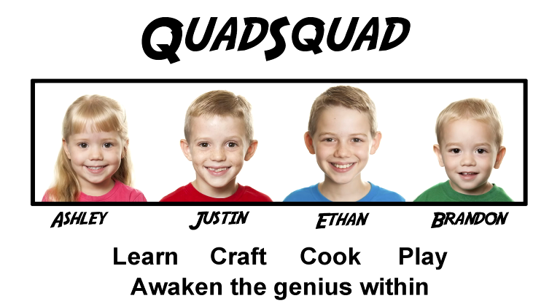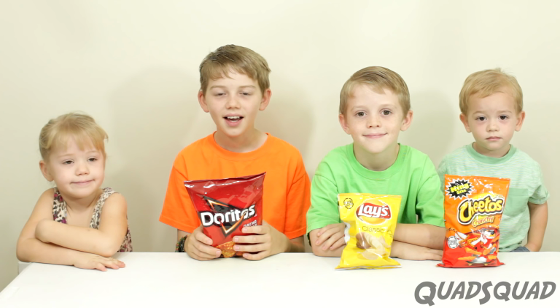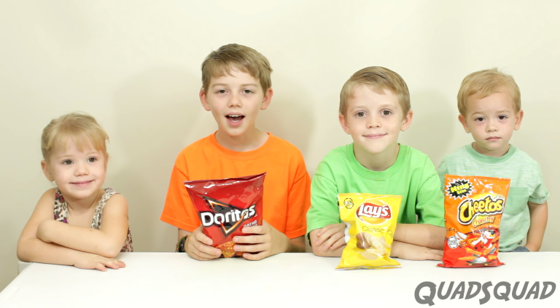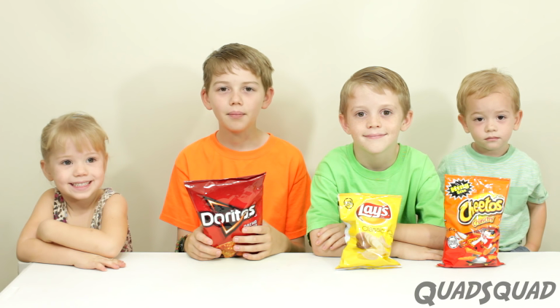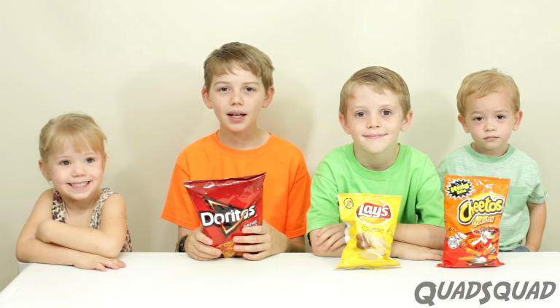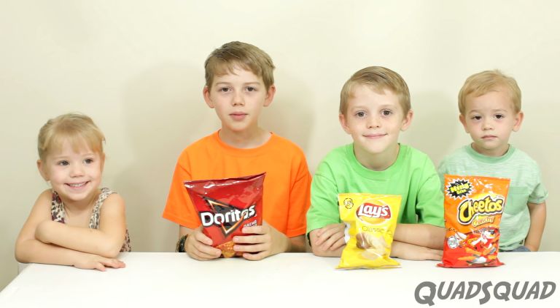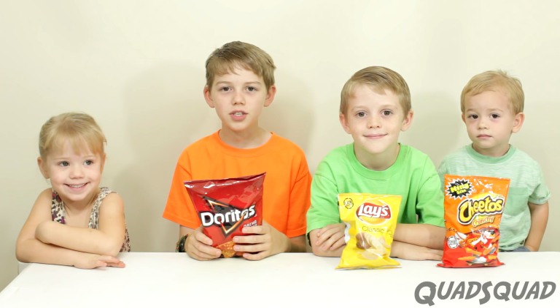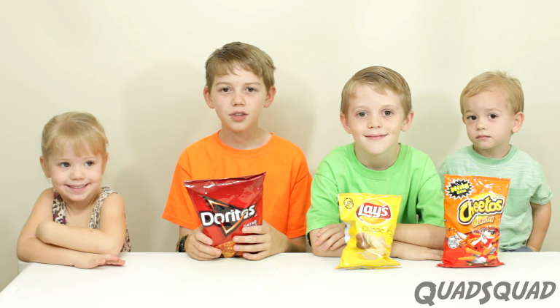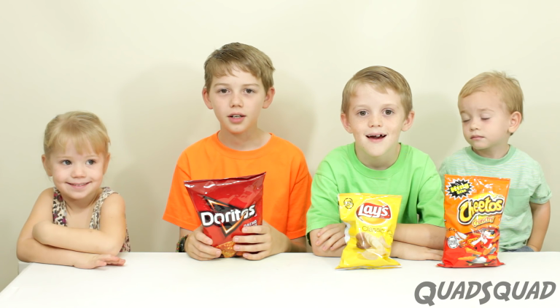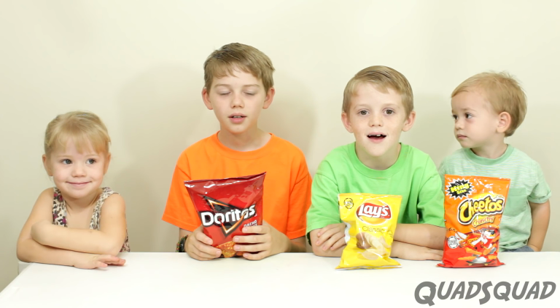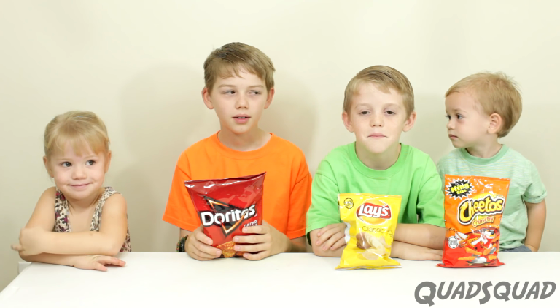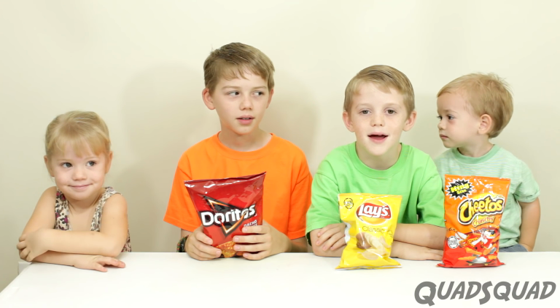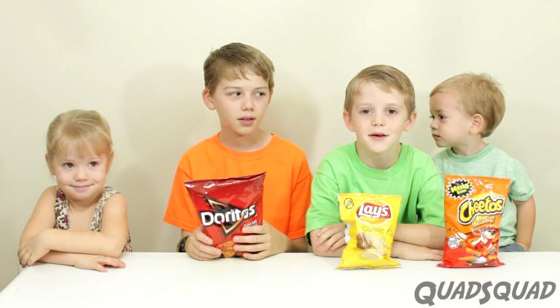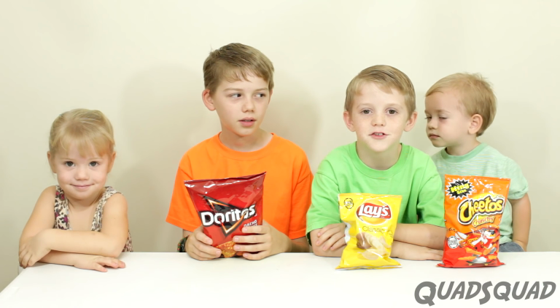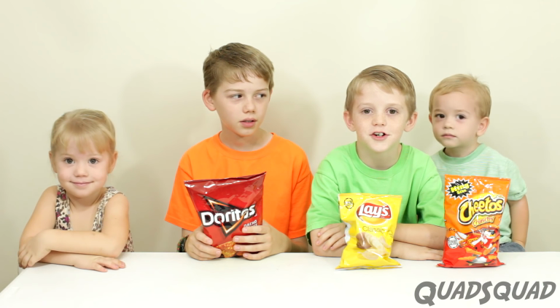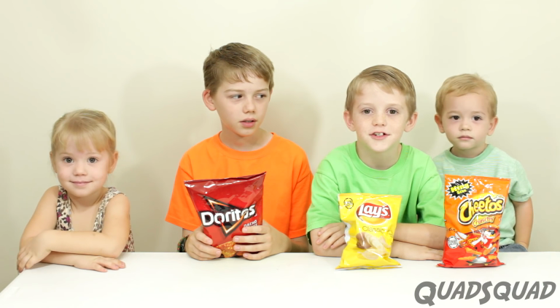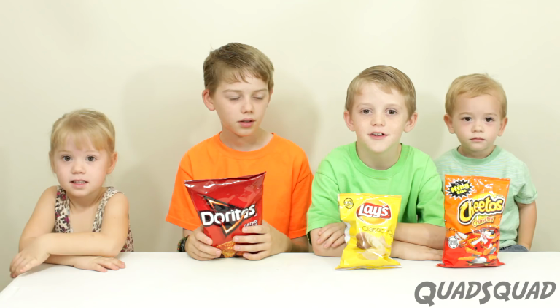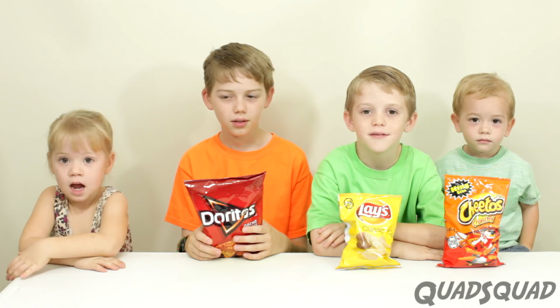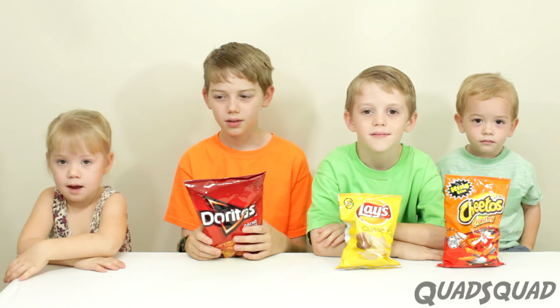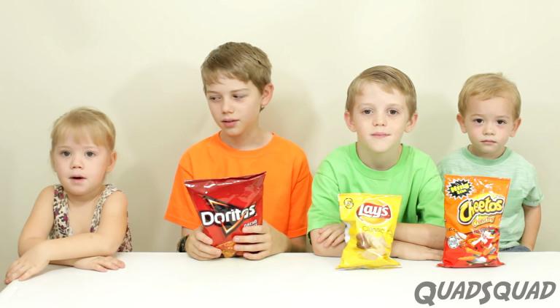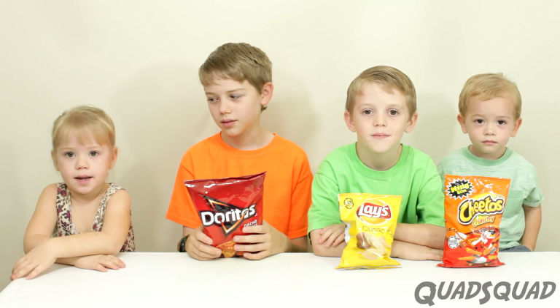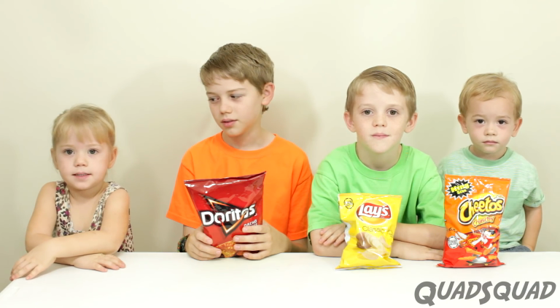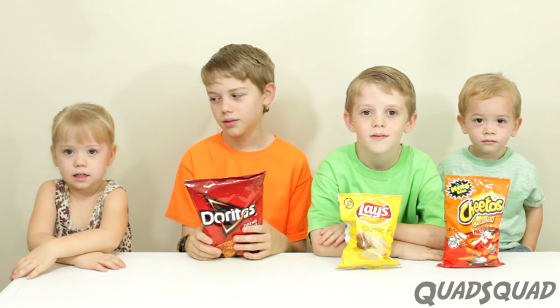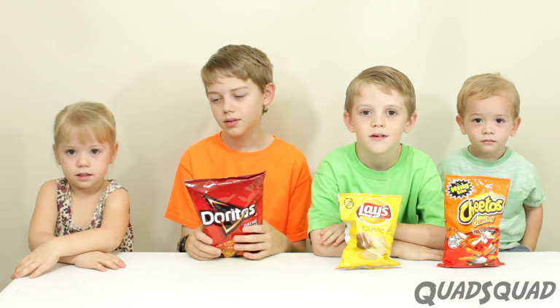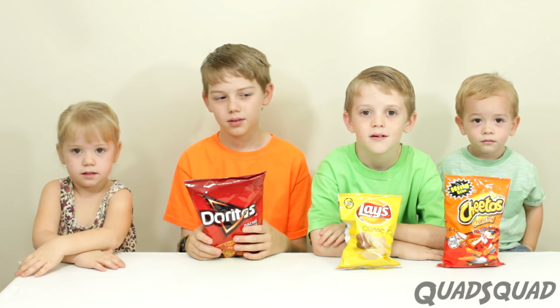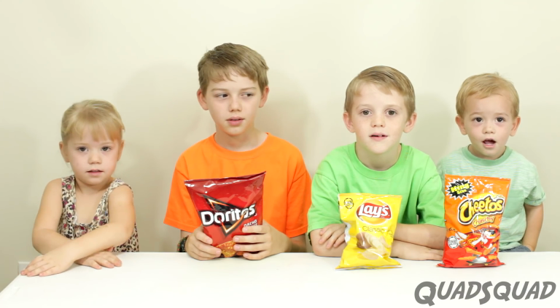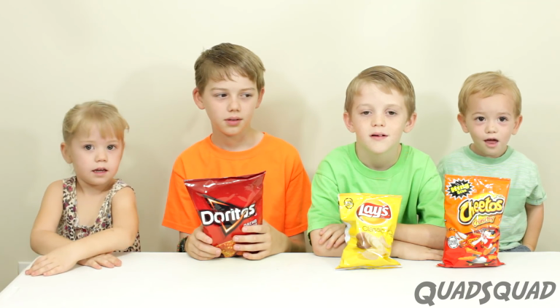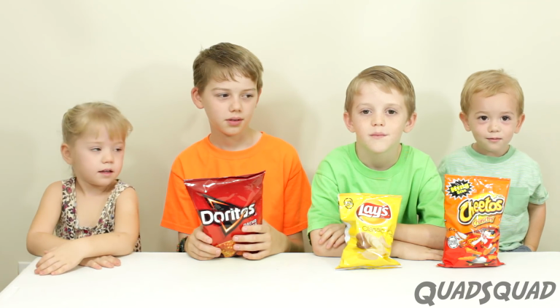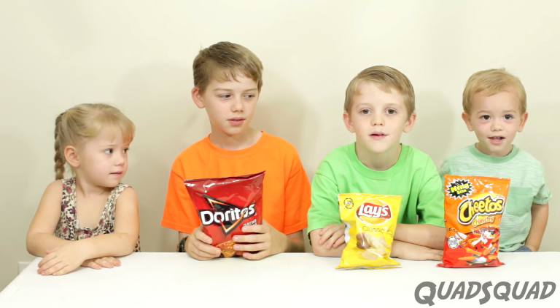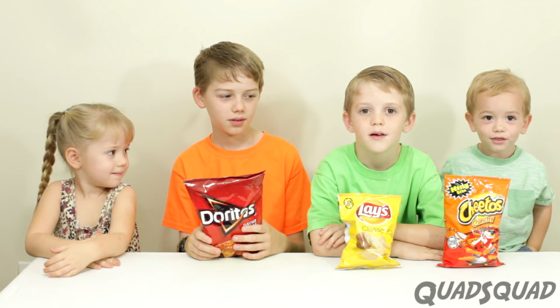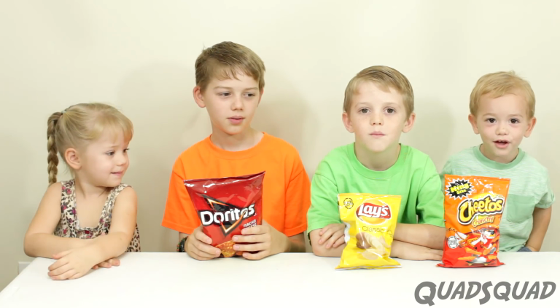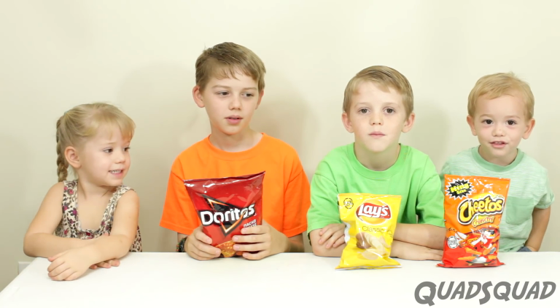Hi, my name is Ethan. Hi, my name is Justin. Hi, my name is Ashley. Hi, my name is Justin.